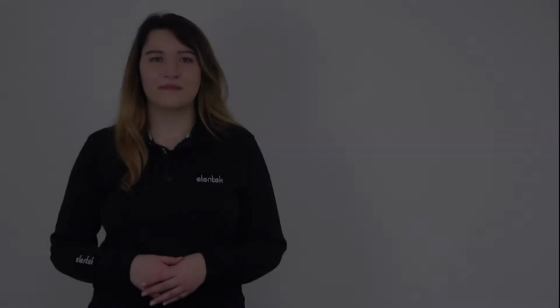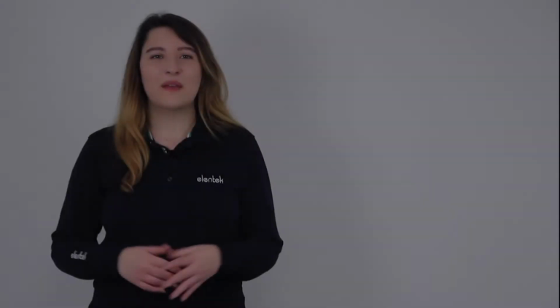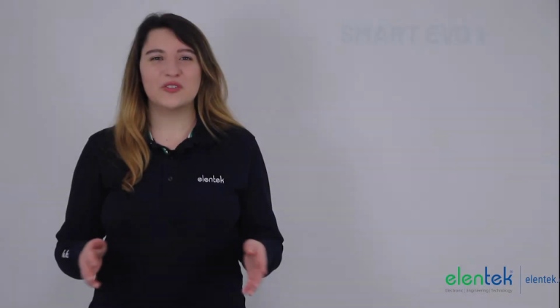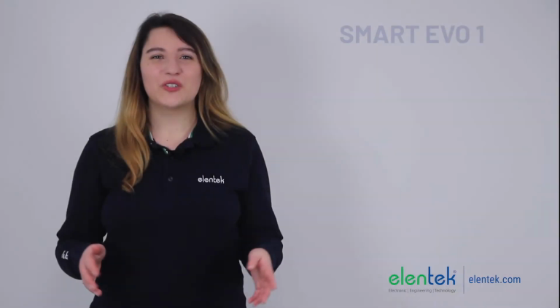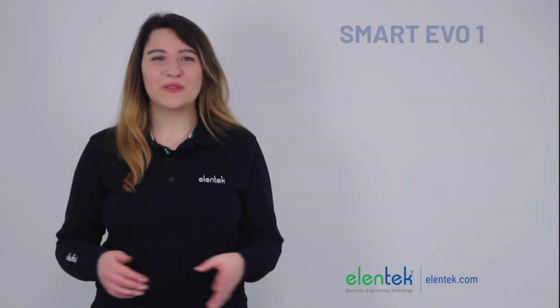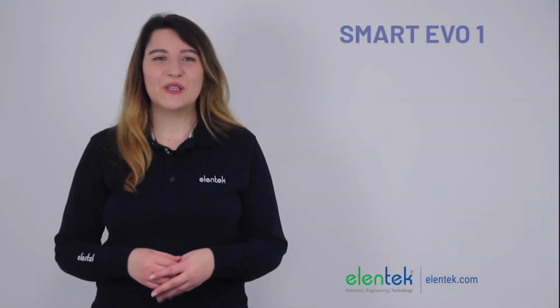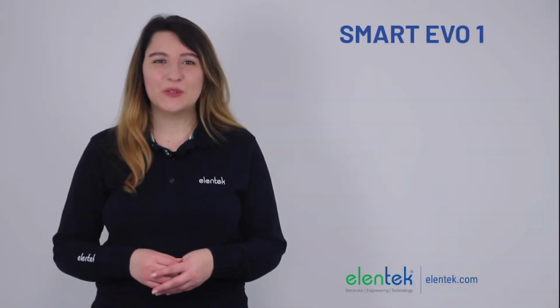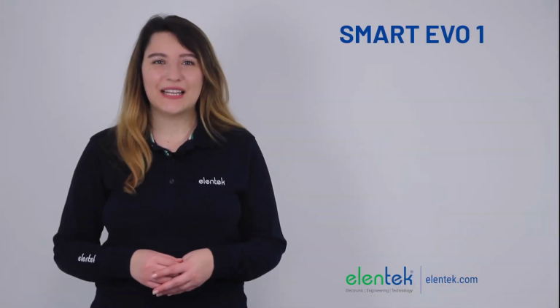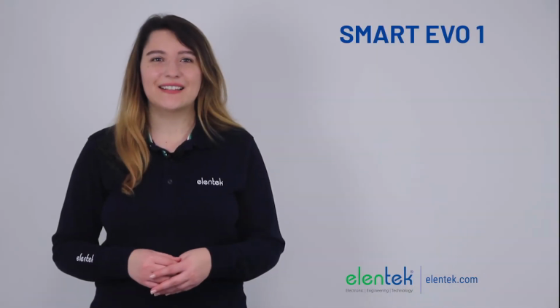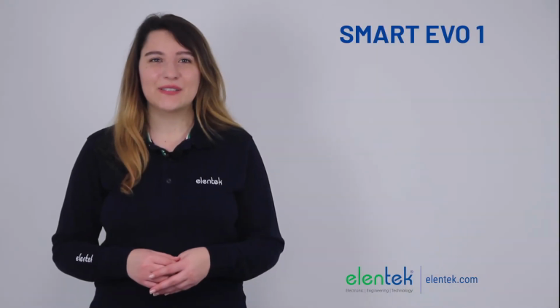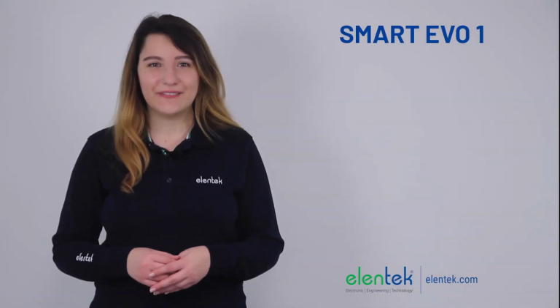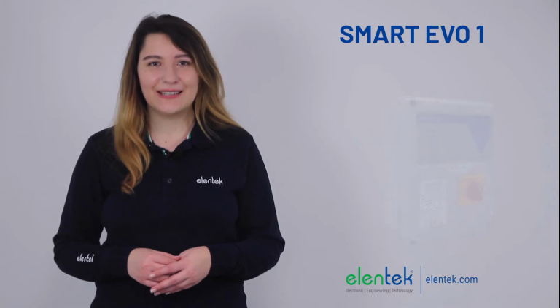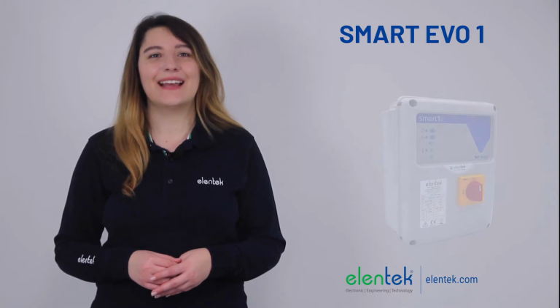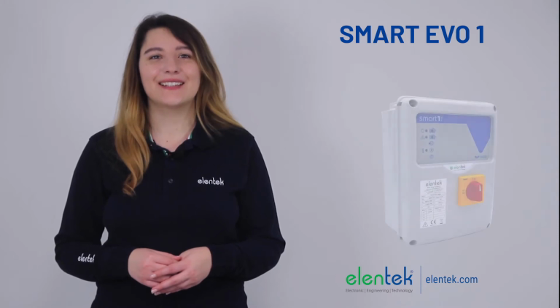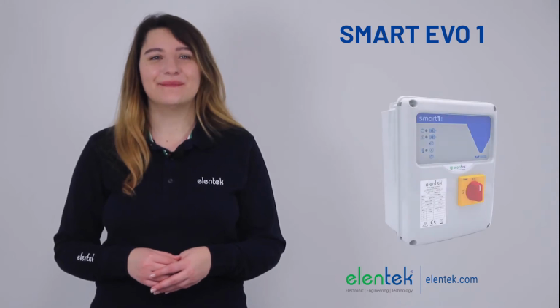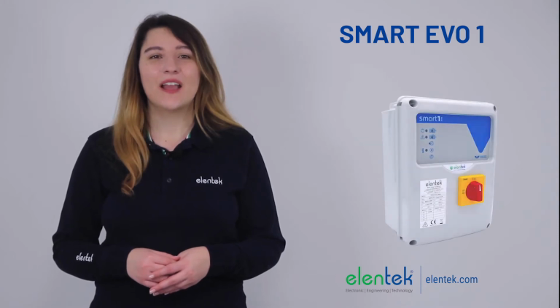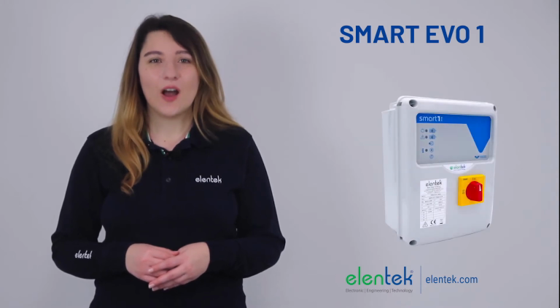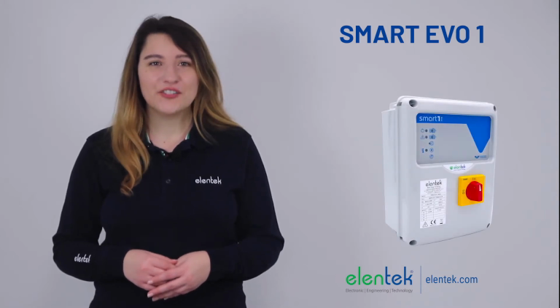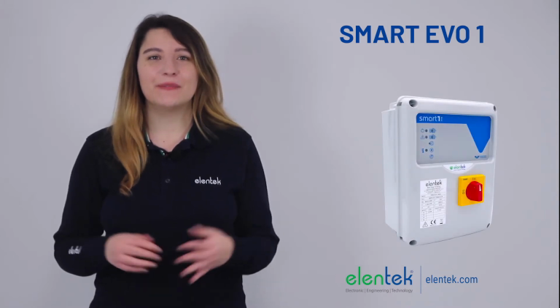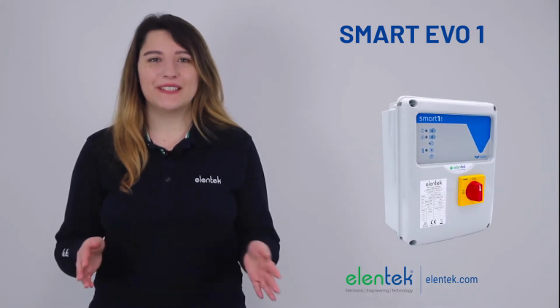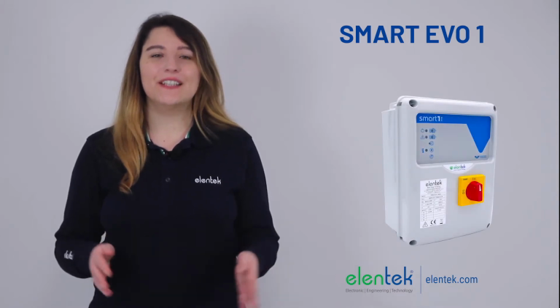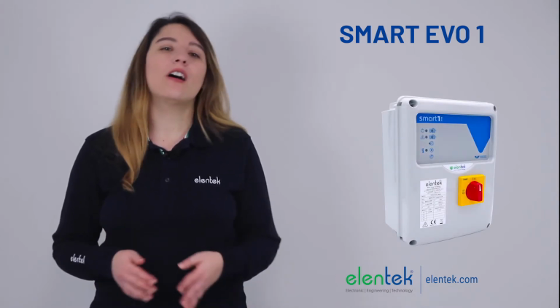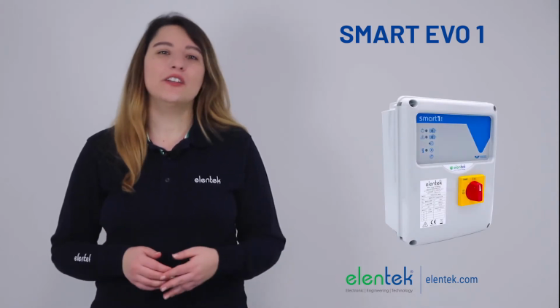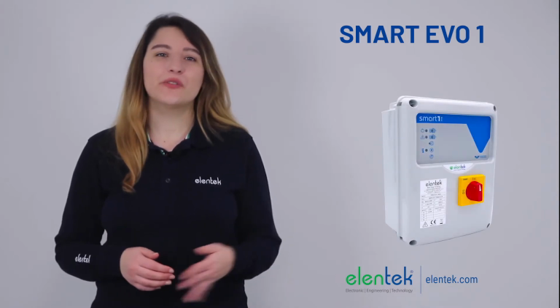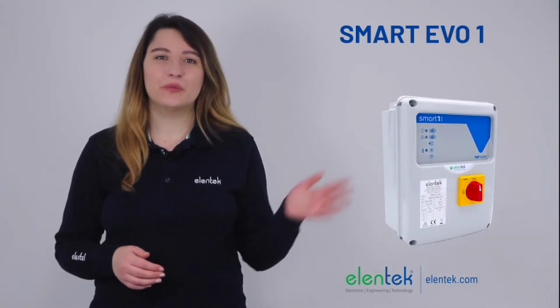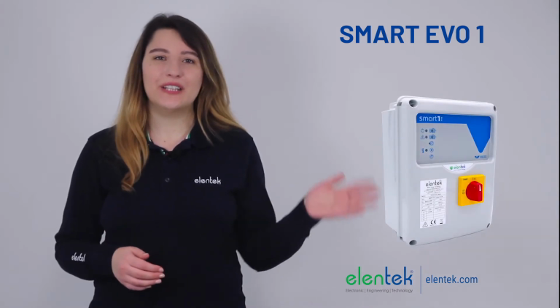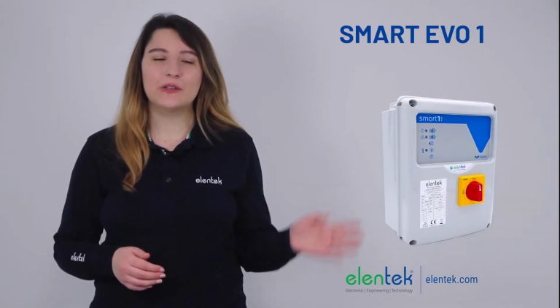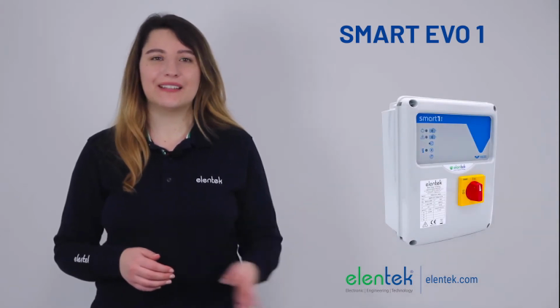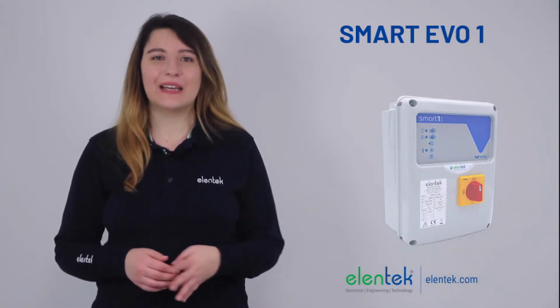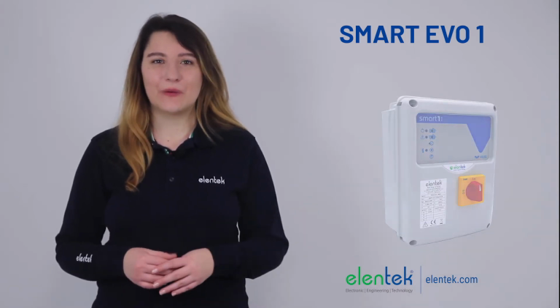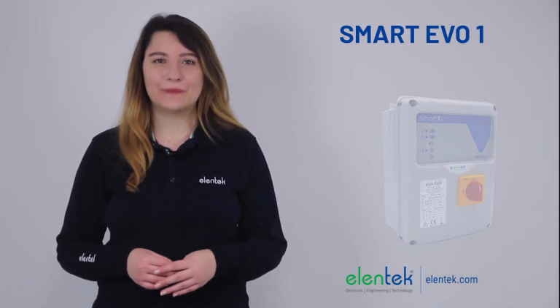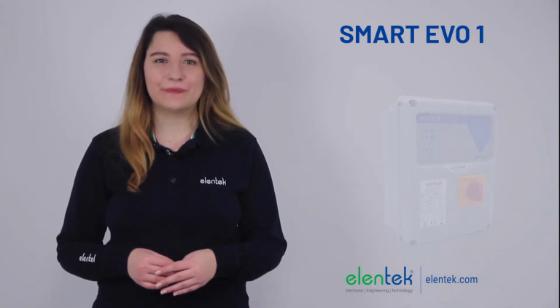Hello, I'm Daria from the Helentech staff. Today I'm going to talk about our Smart Evo control panel.